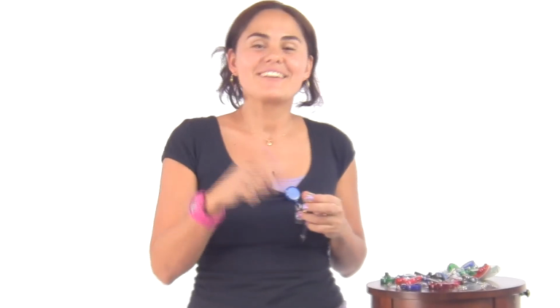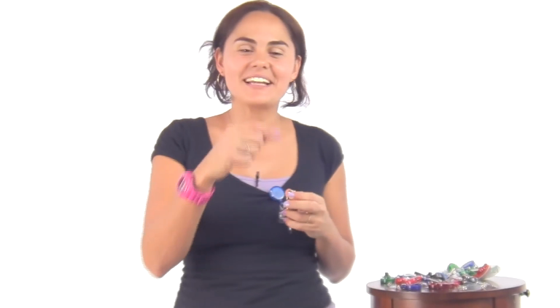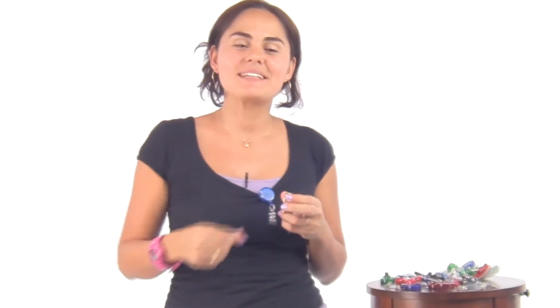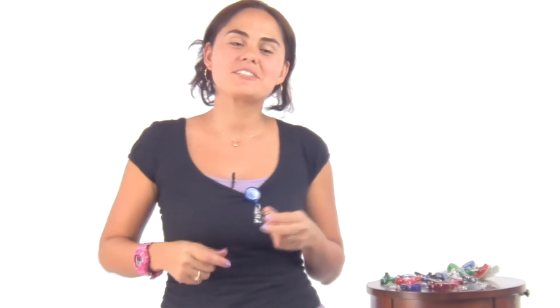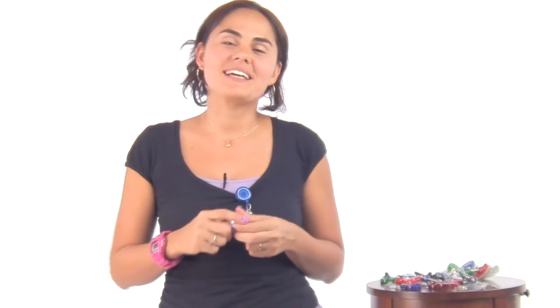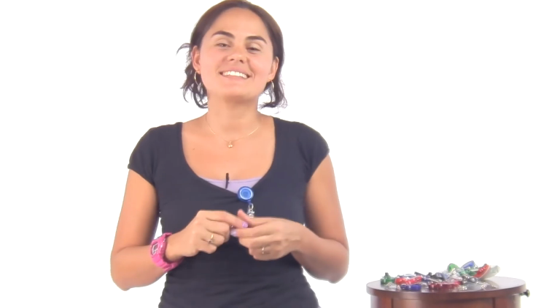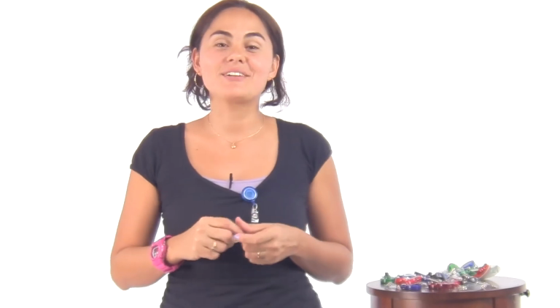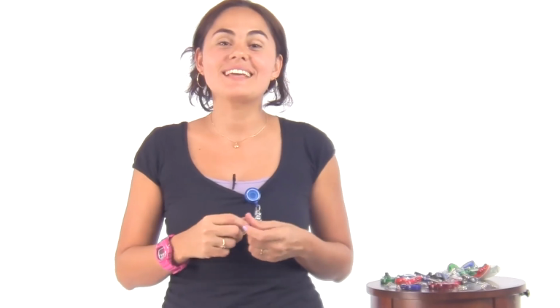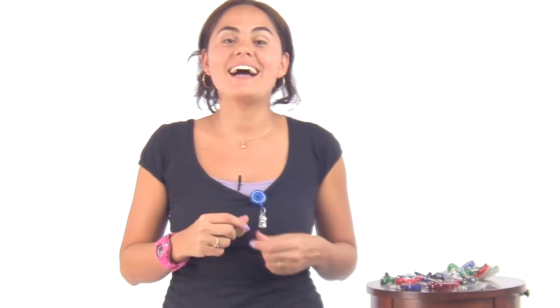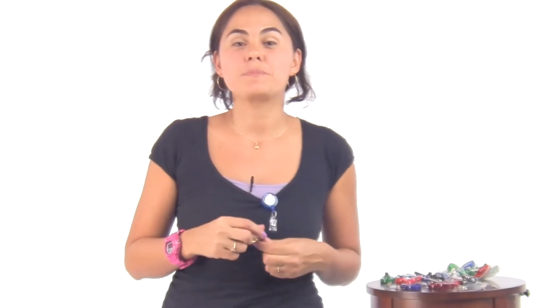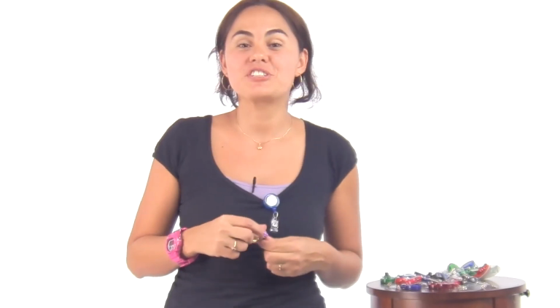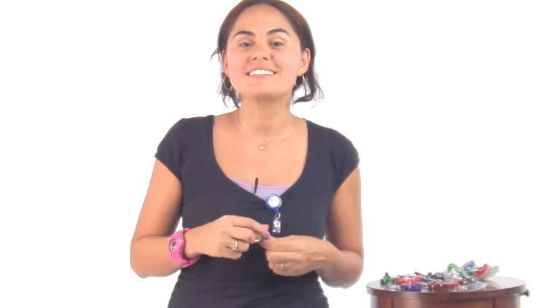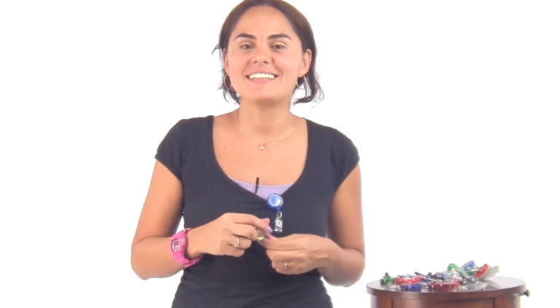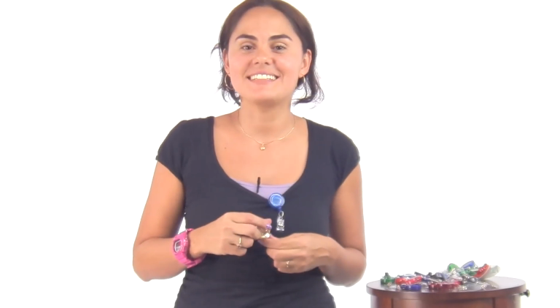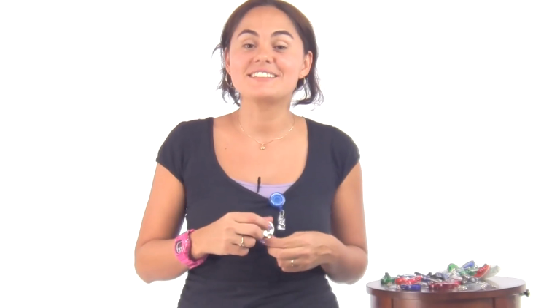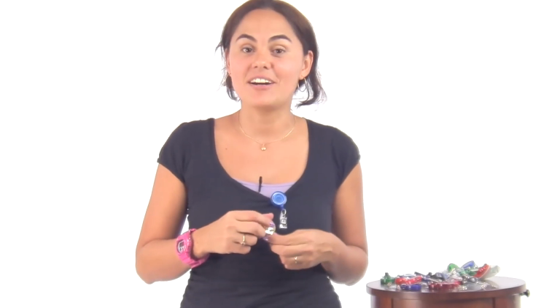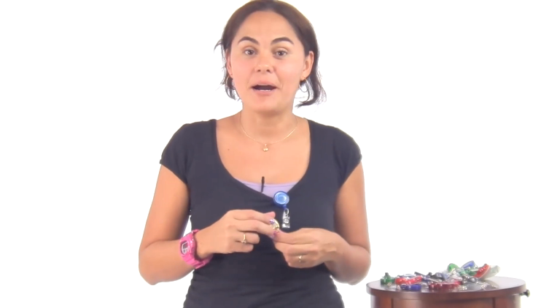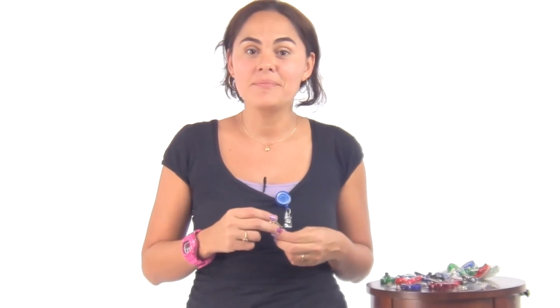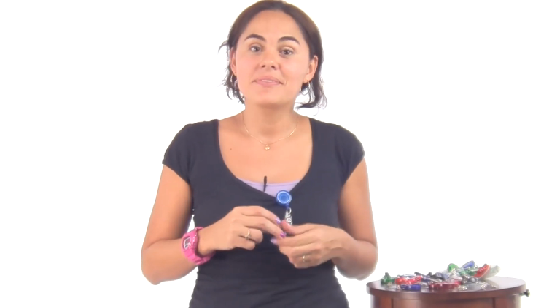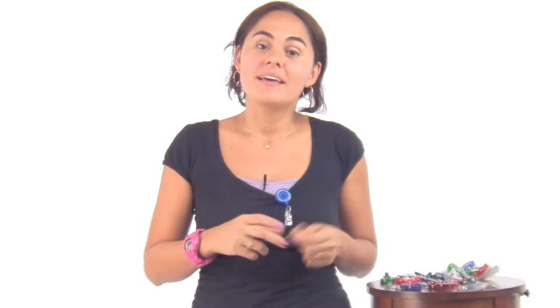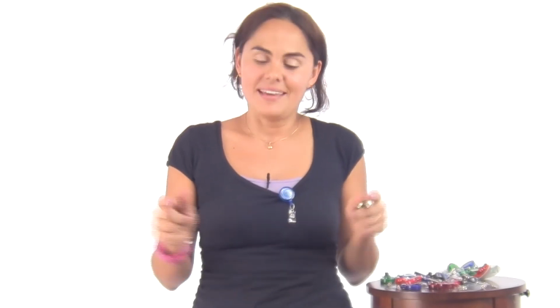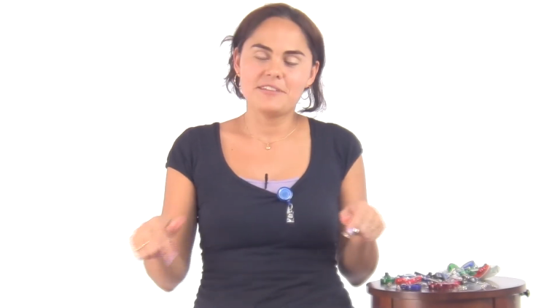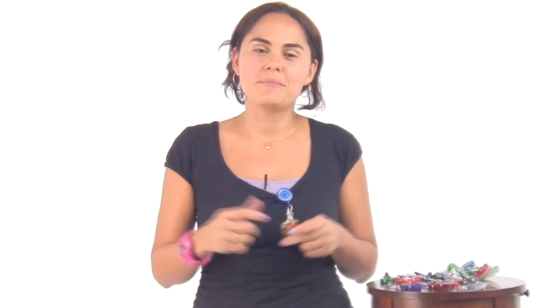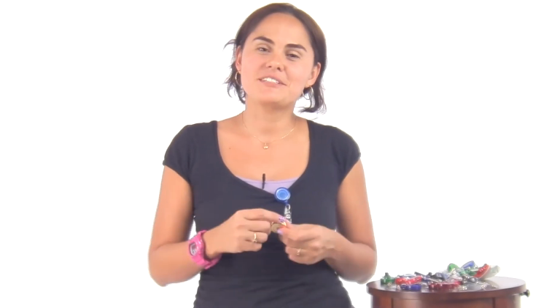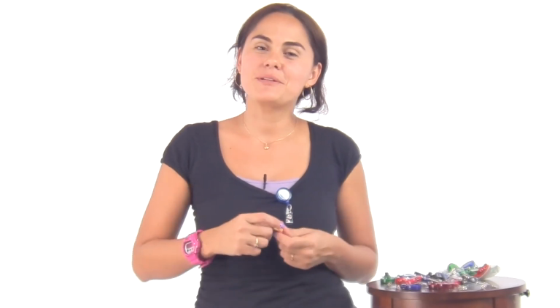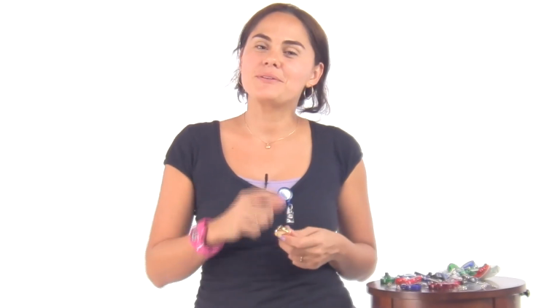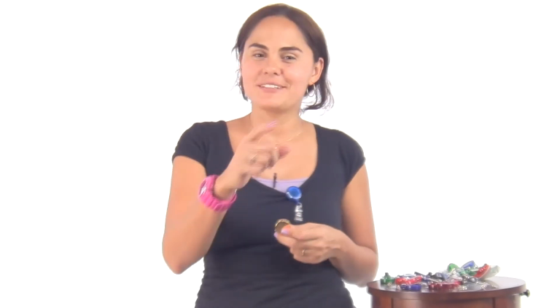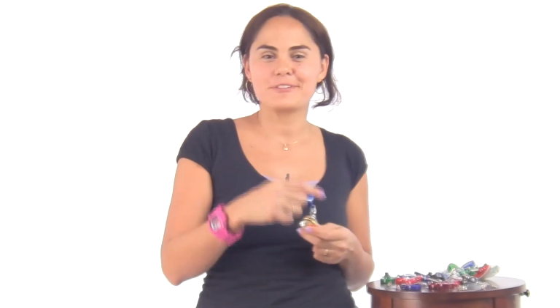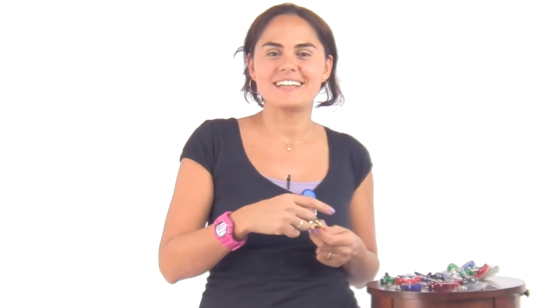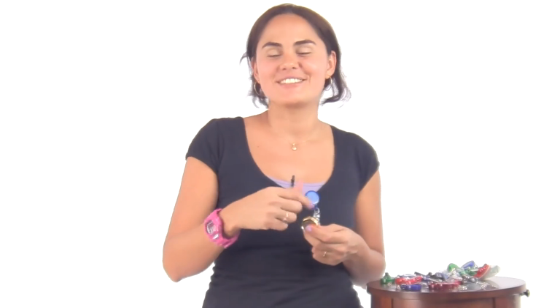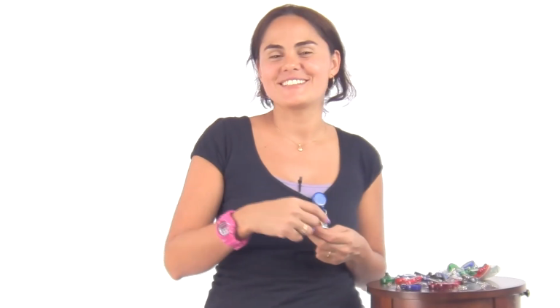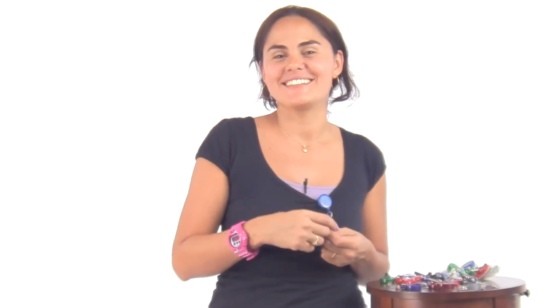Go ahead and message me at sales@specialistid.com and leave me a message below. And don't forget, join our channel.